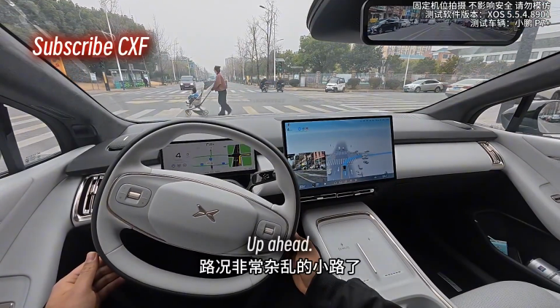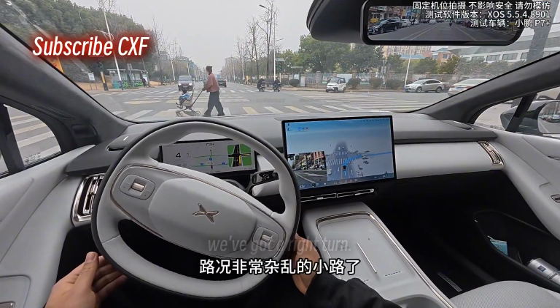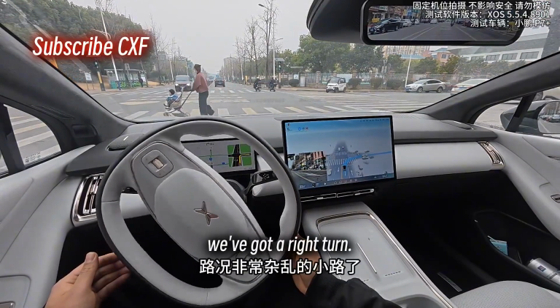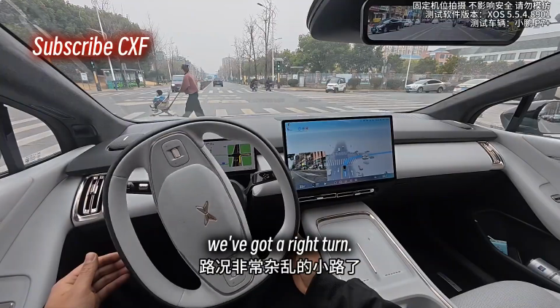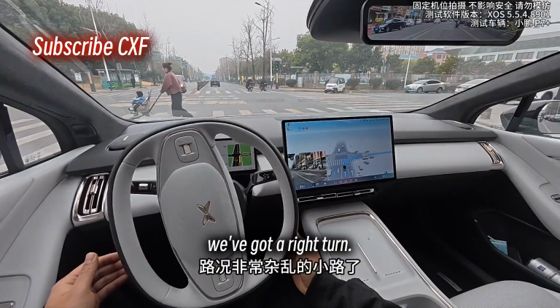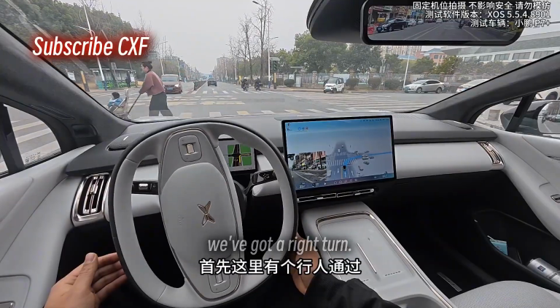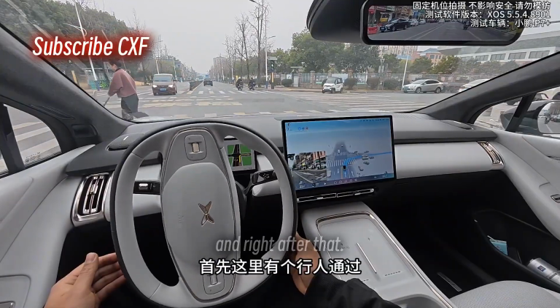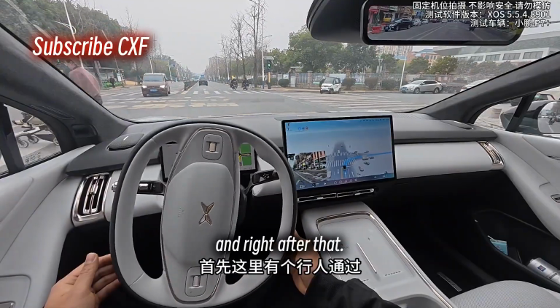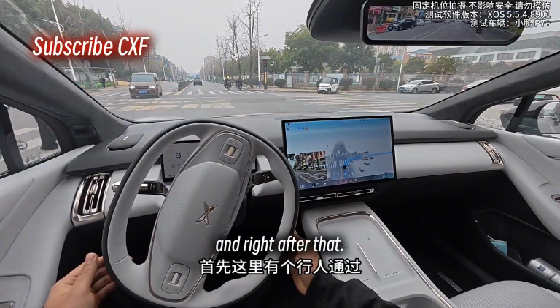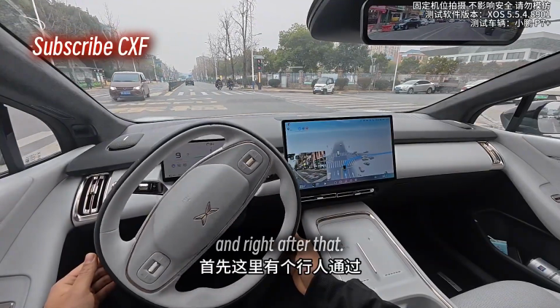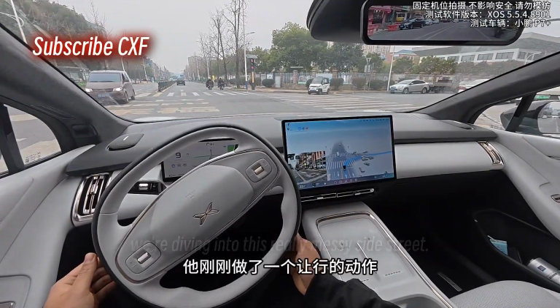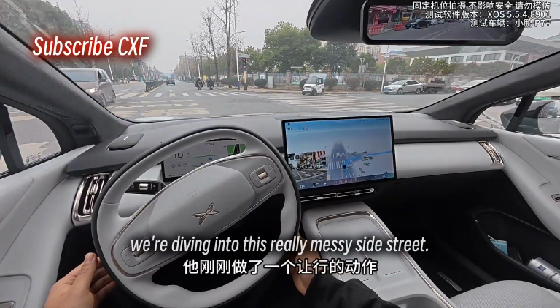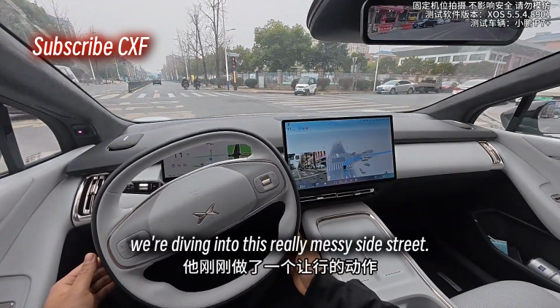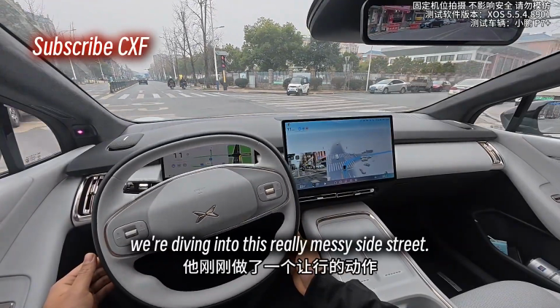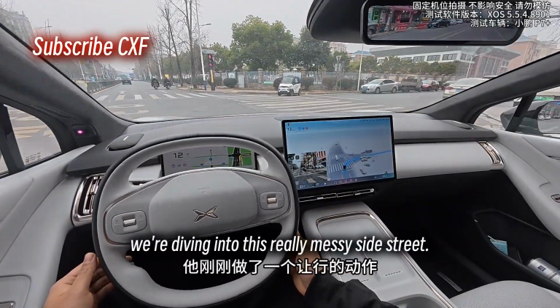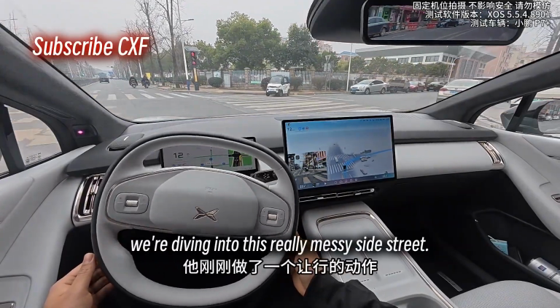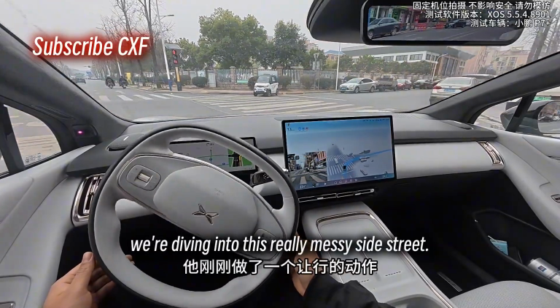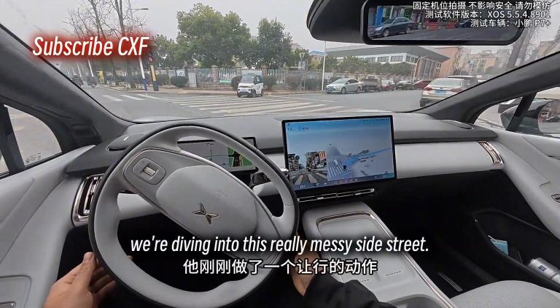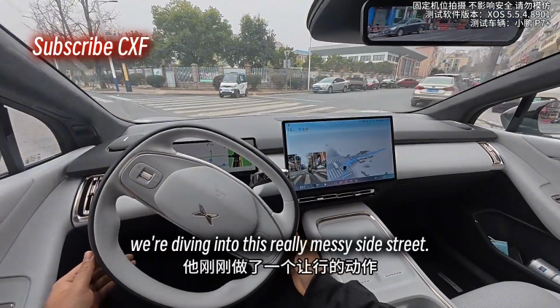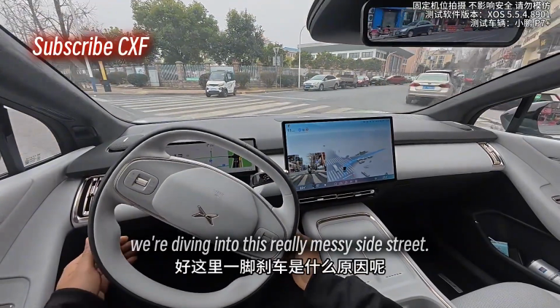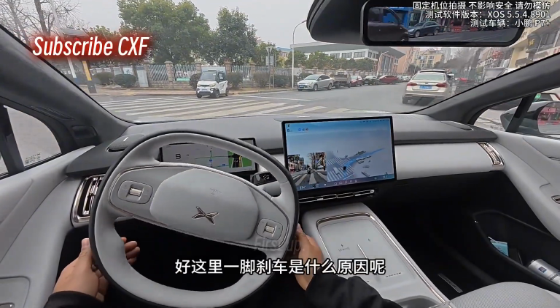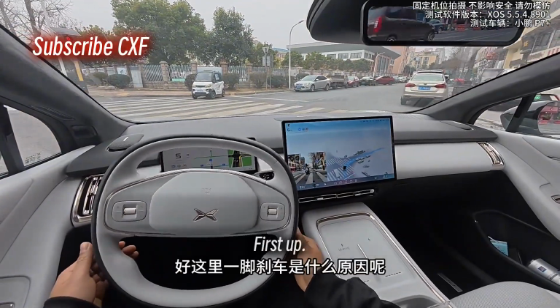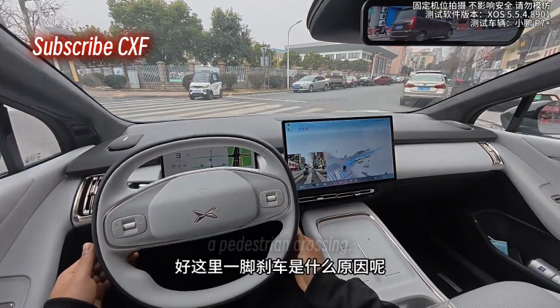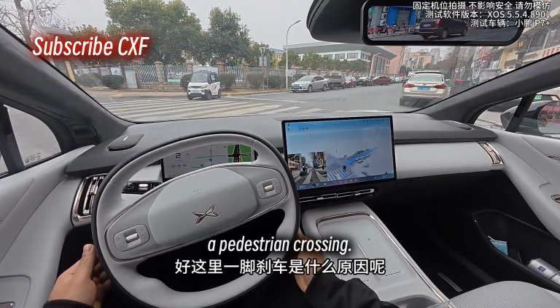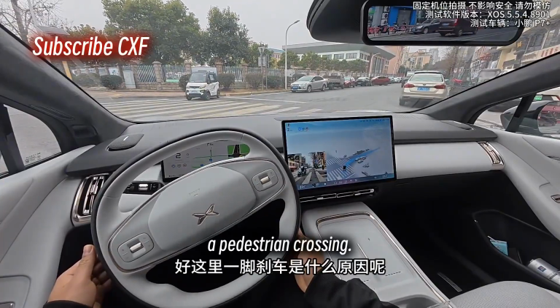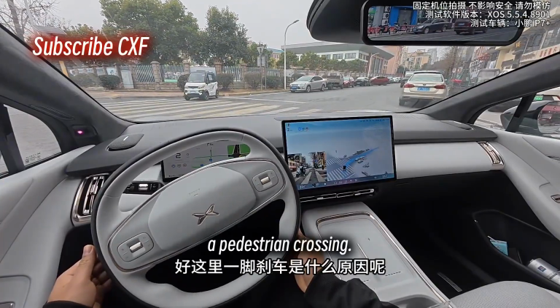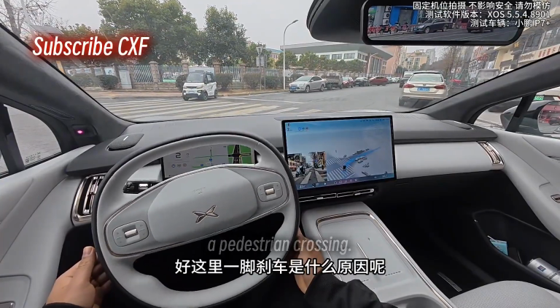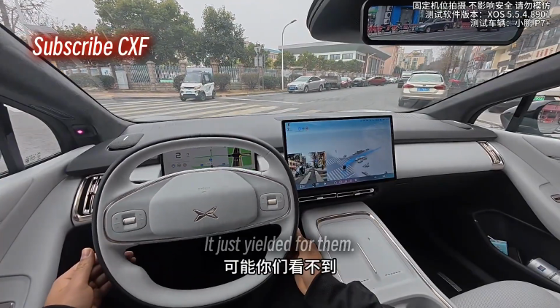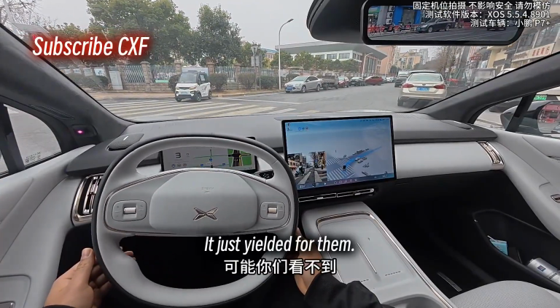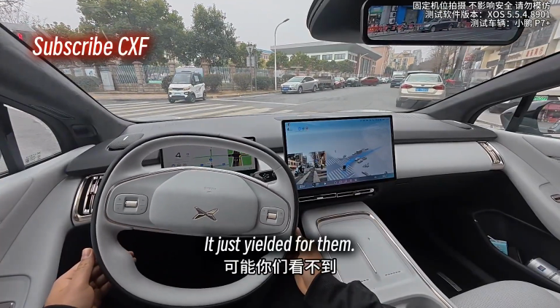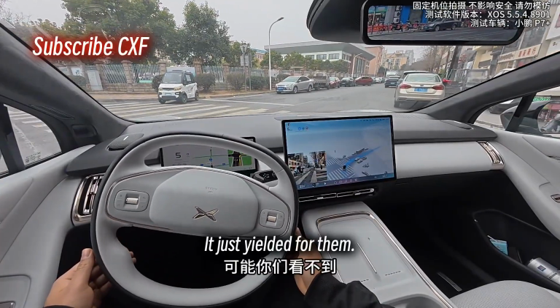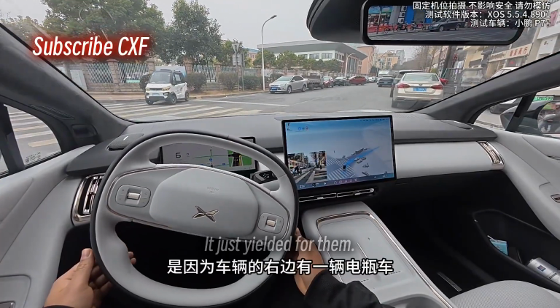Up ahead, we've got a right turn, and right after that we're diving into this really messy side street. First up: a pedestrian crossing. It just yielded for them.